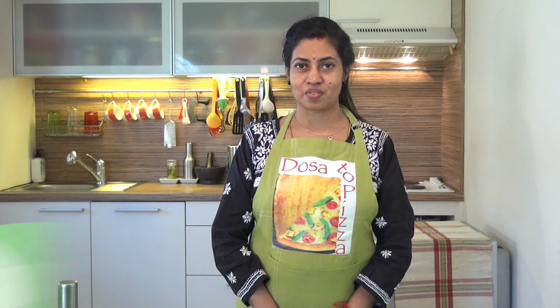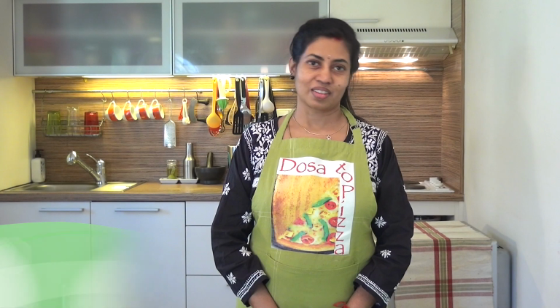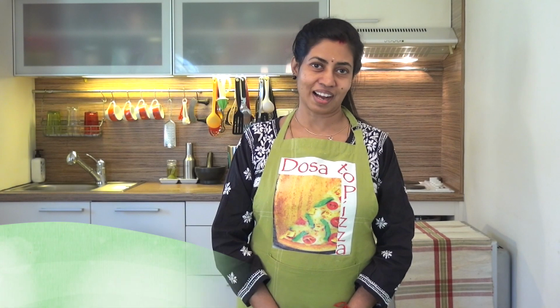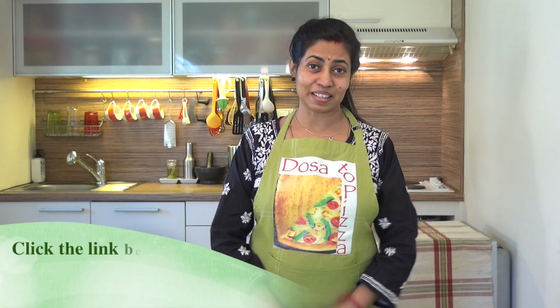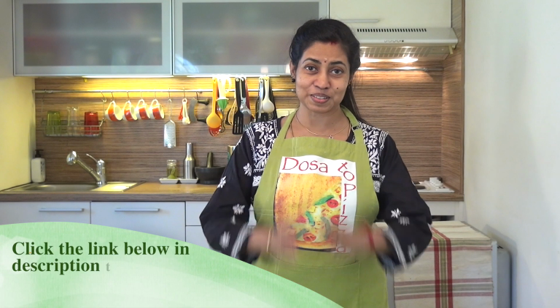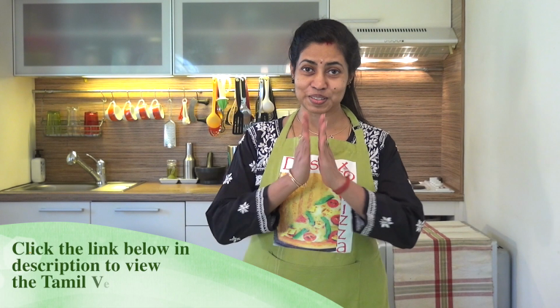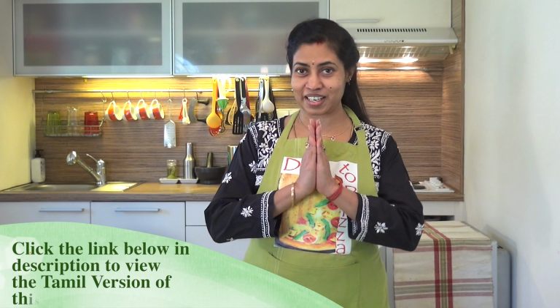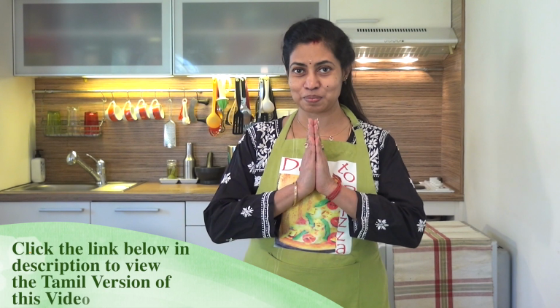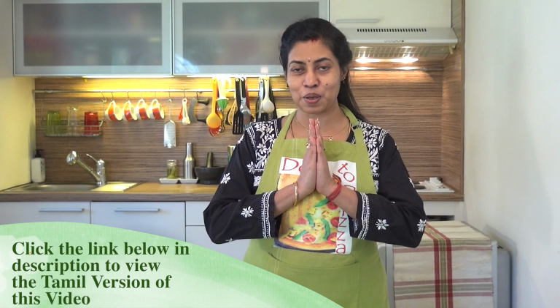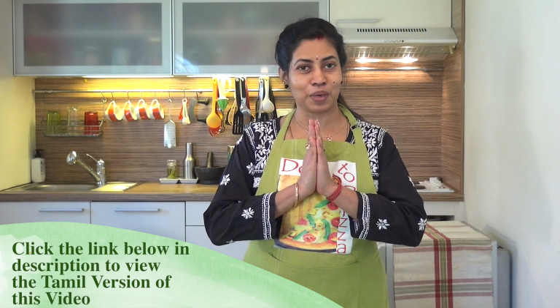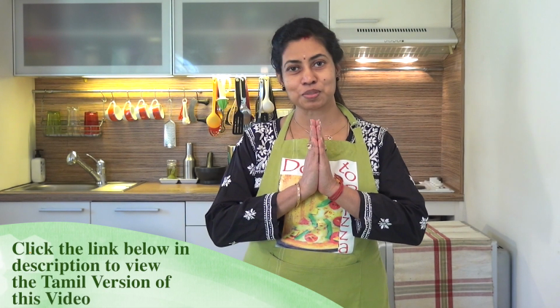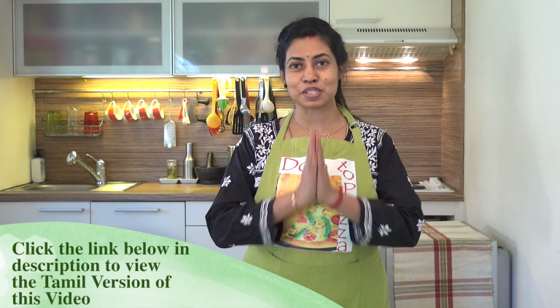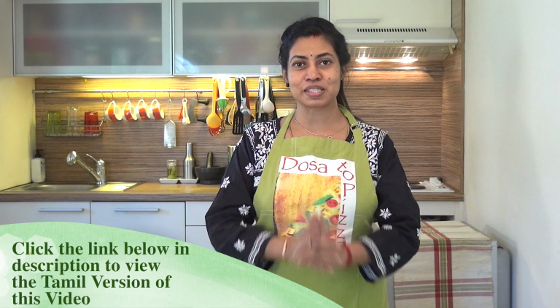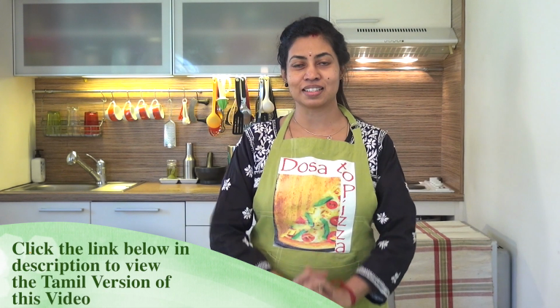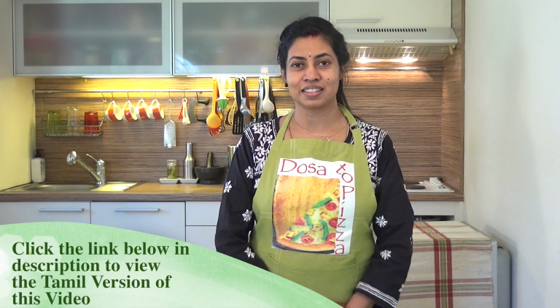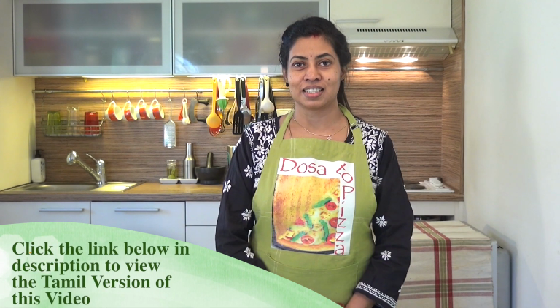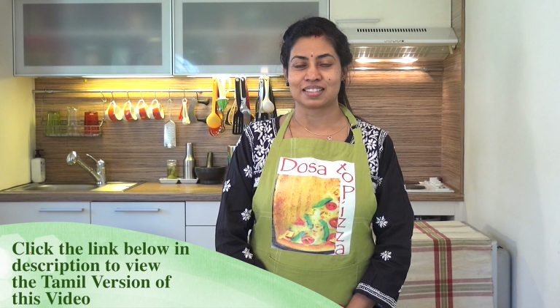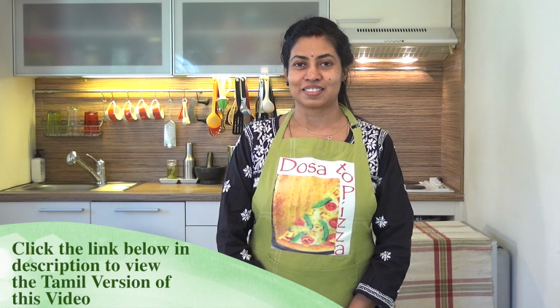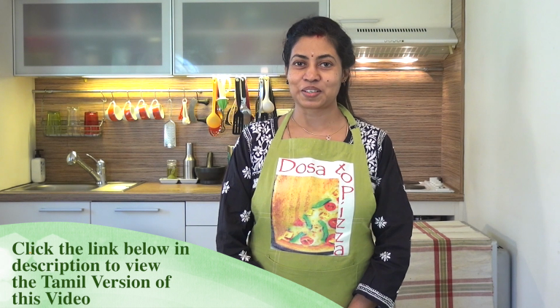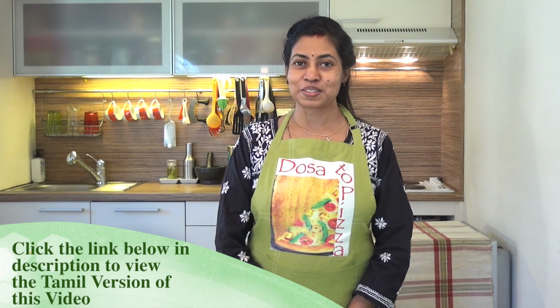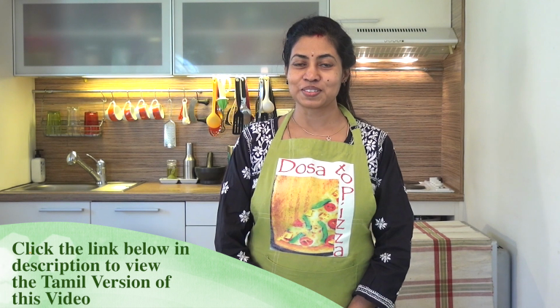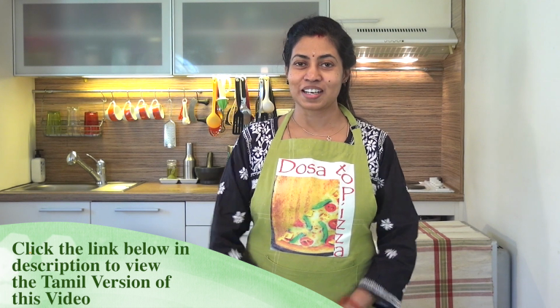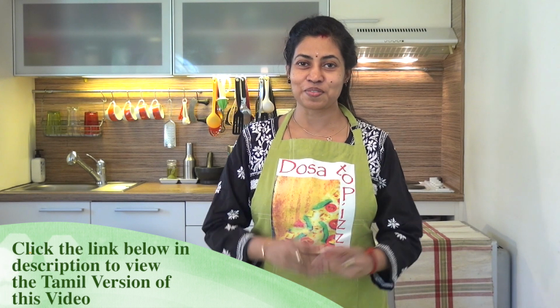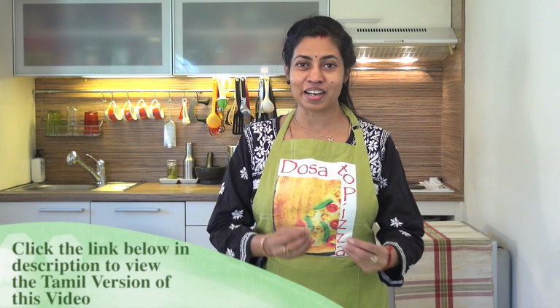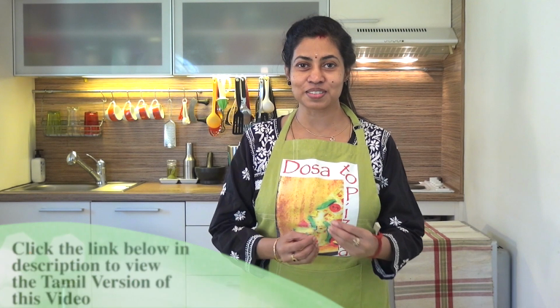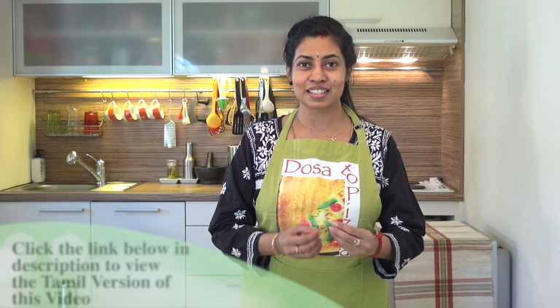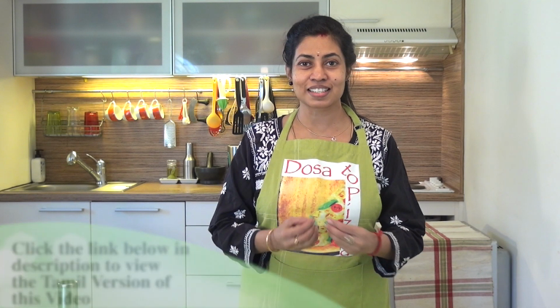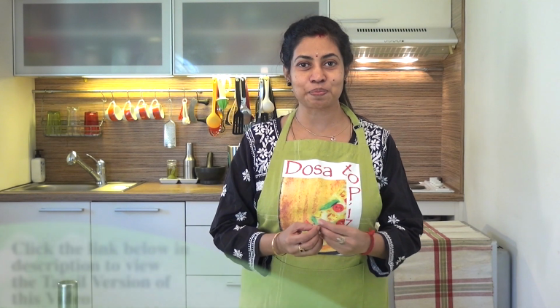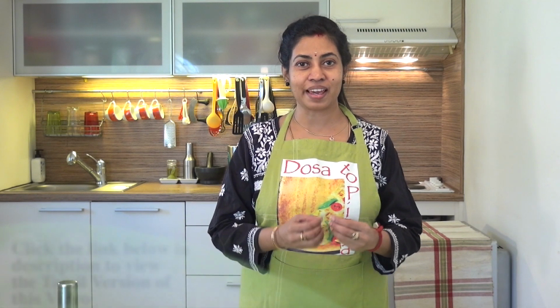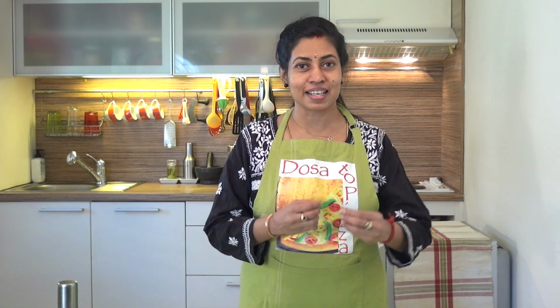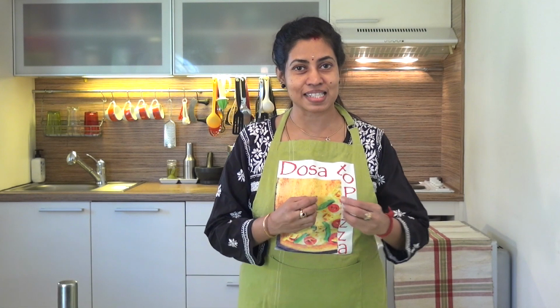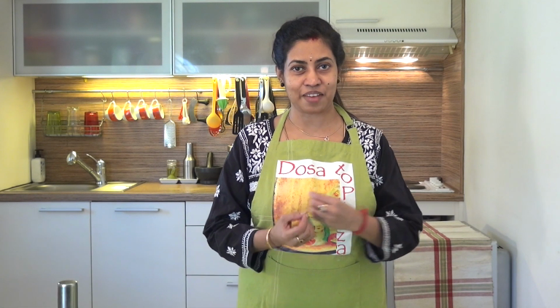Hi, hello, welcome to This It Pizza. We are going to do a wonderful crispy sev.